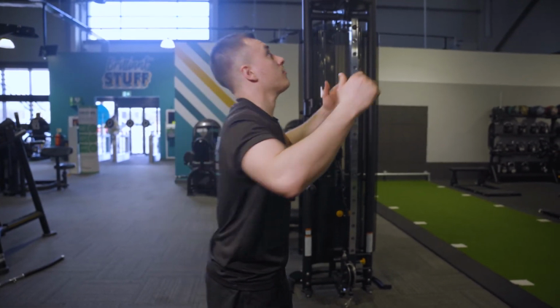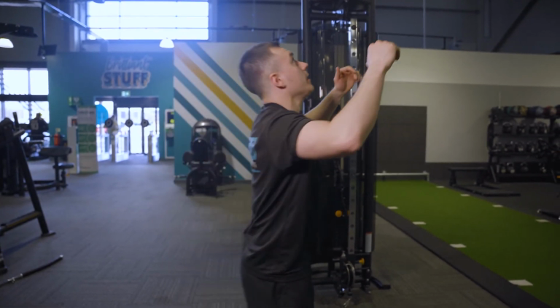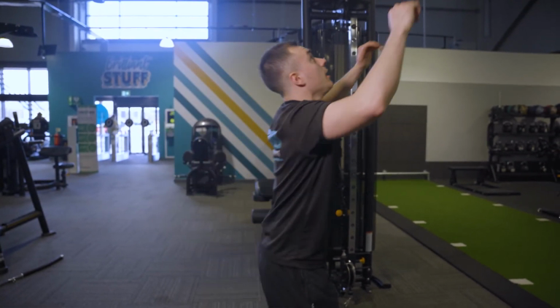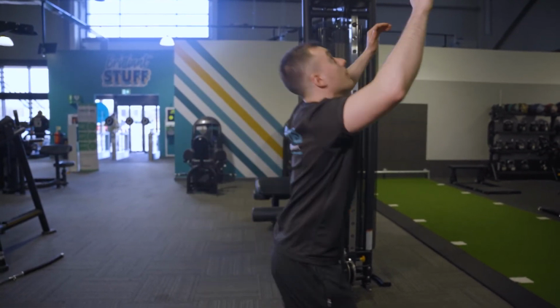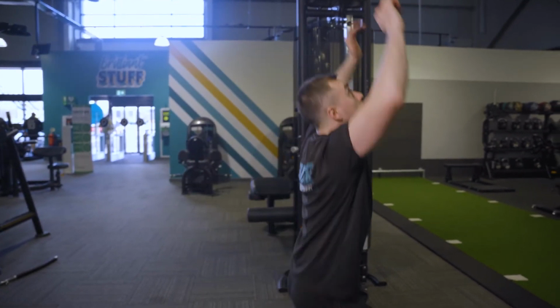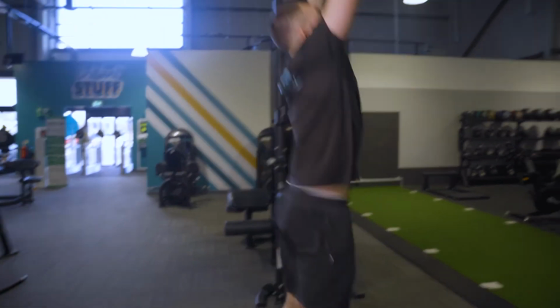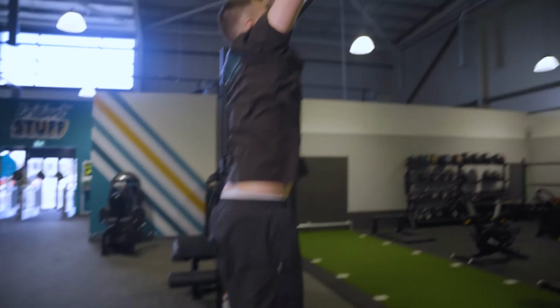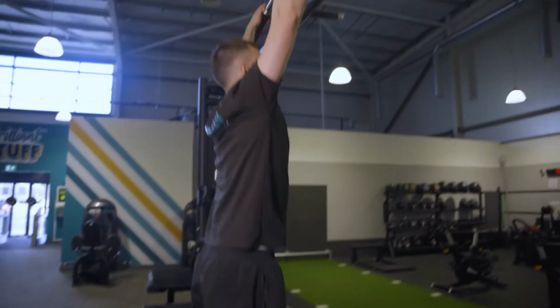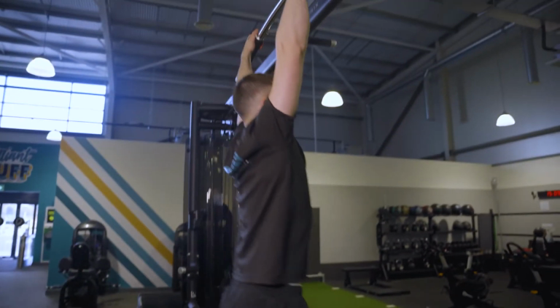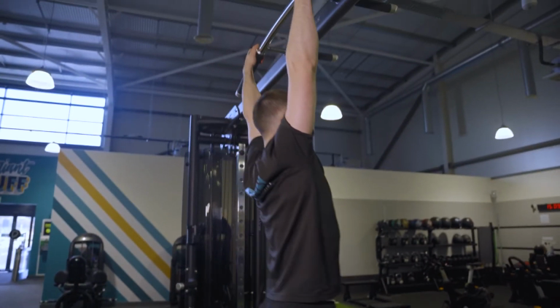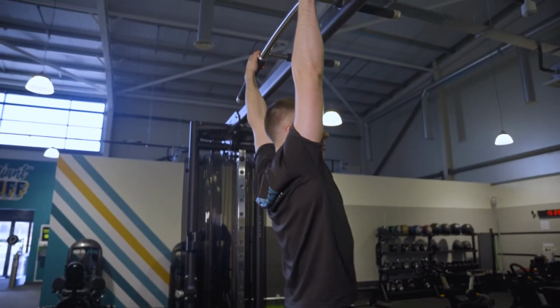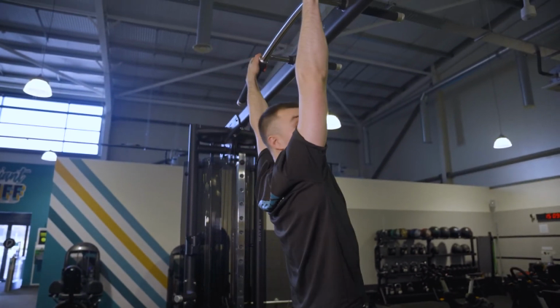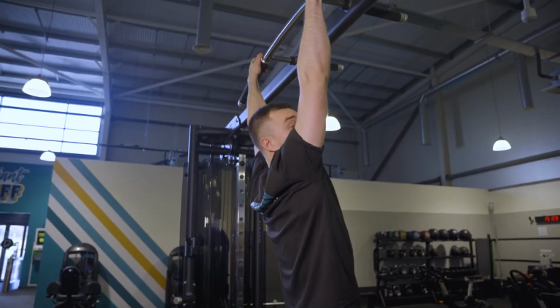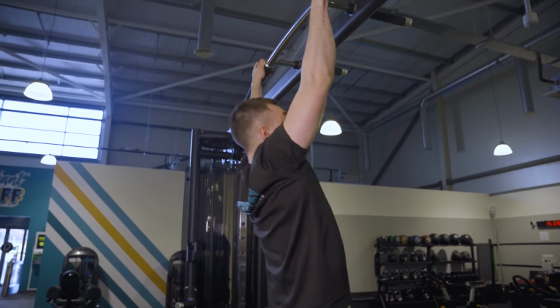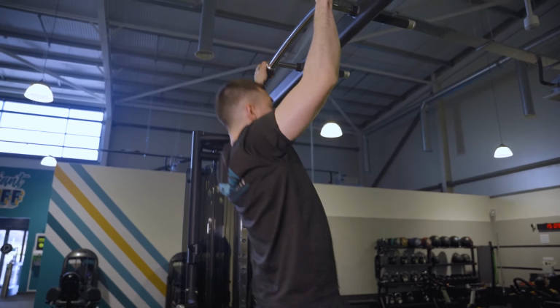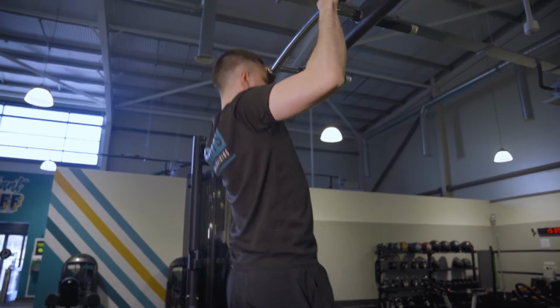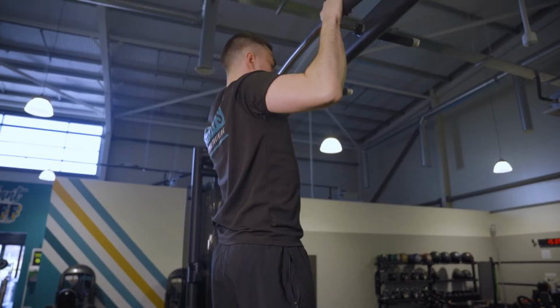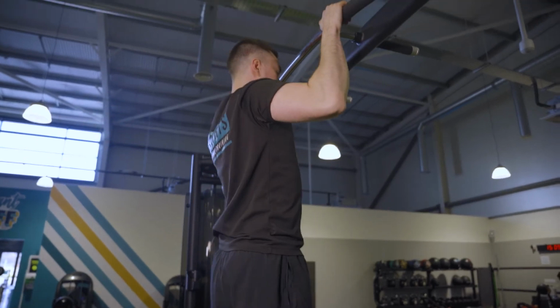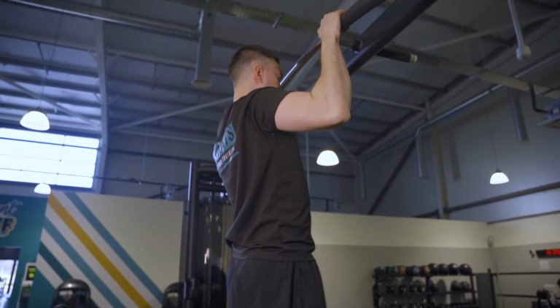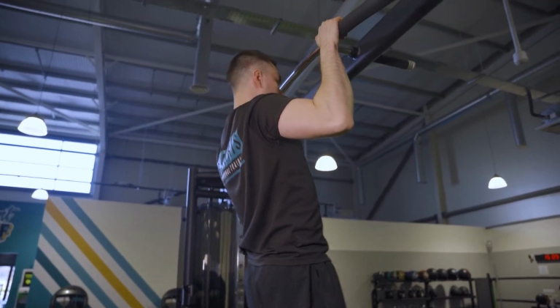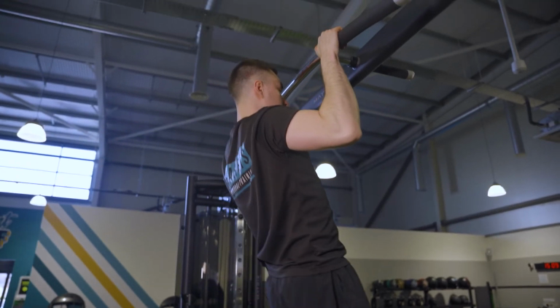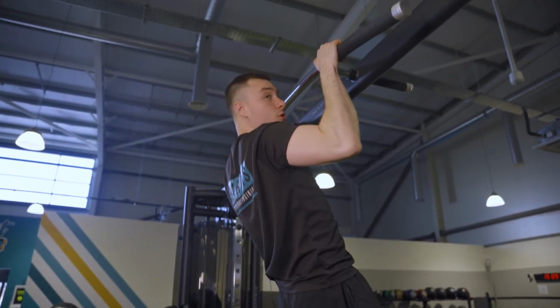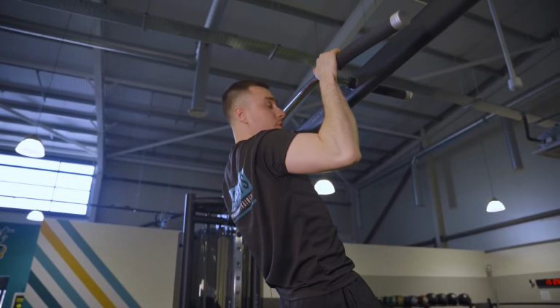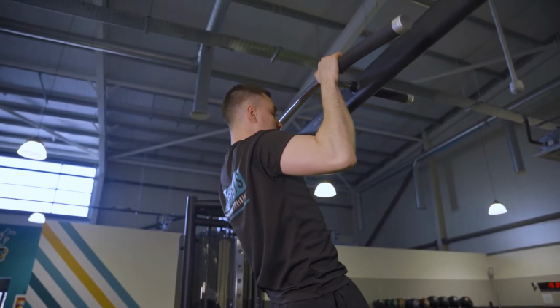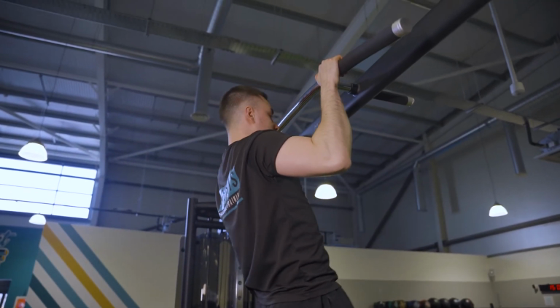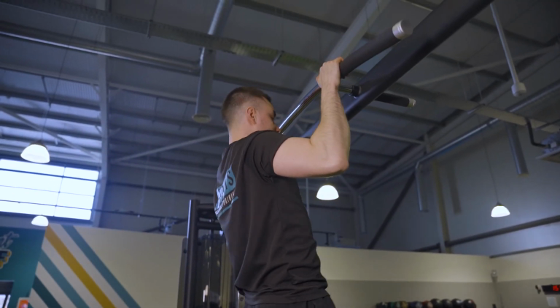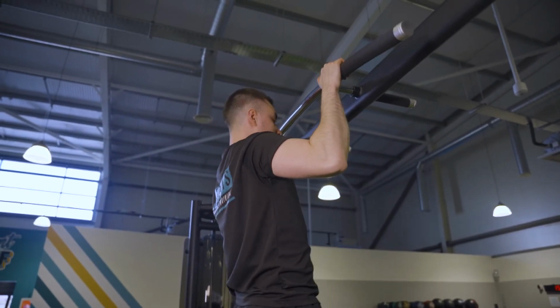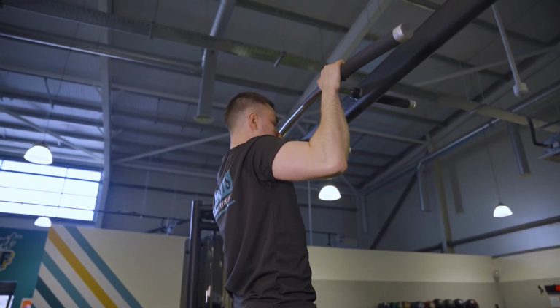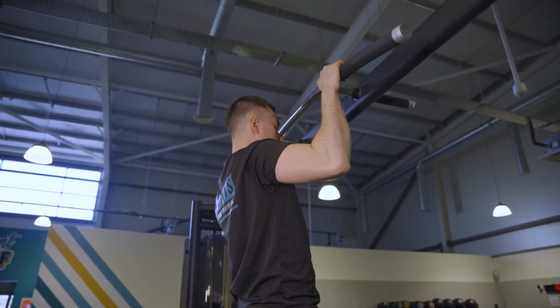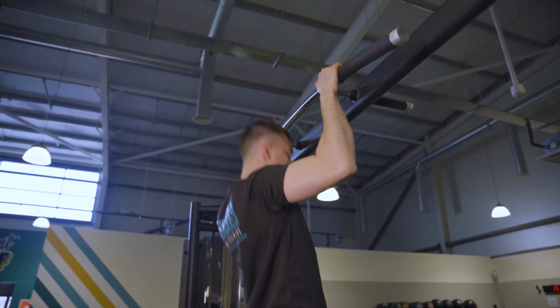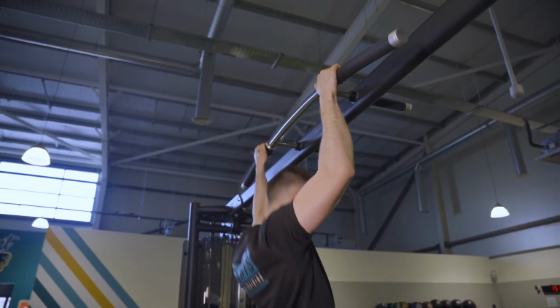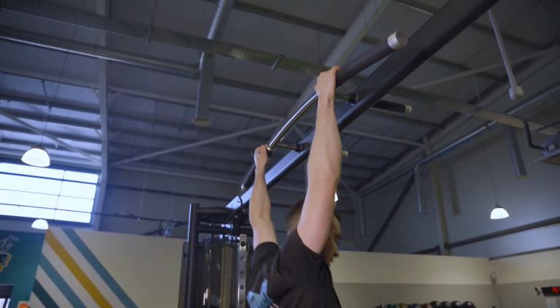So from here go up, and we're going to hold up top for as long as we can, and then let go.